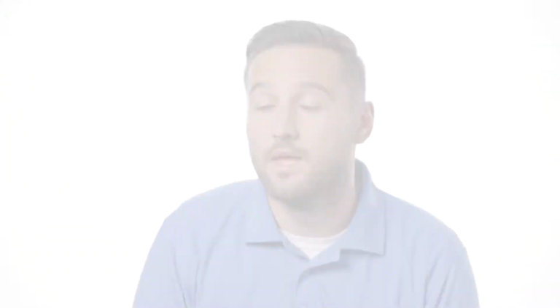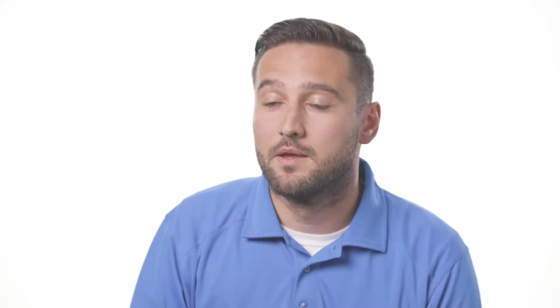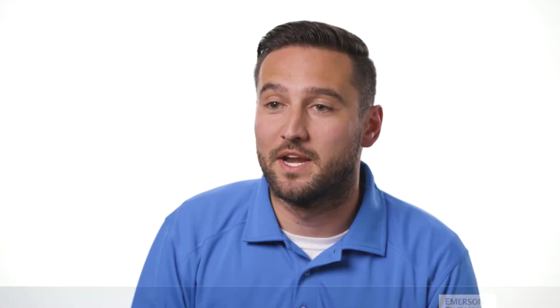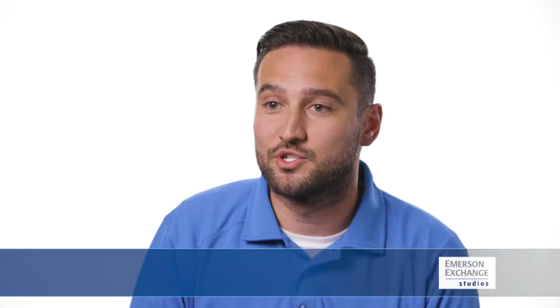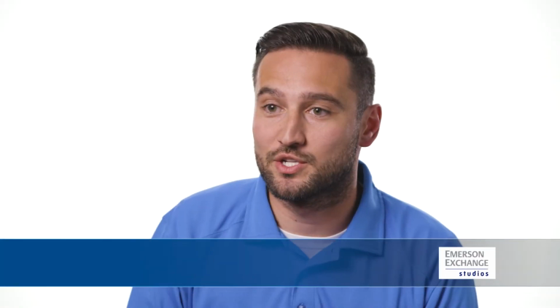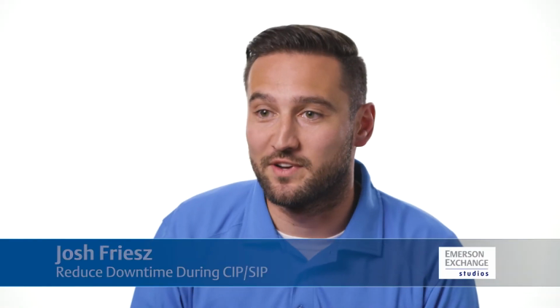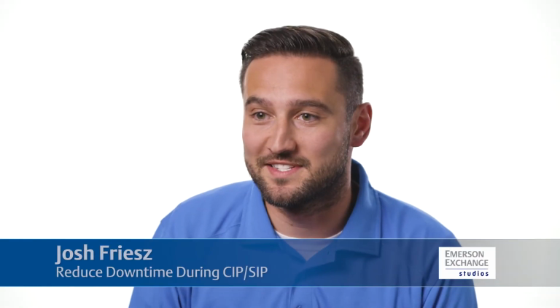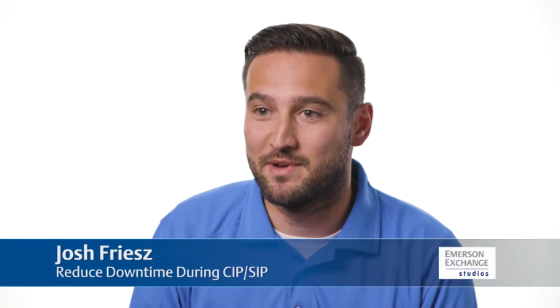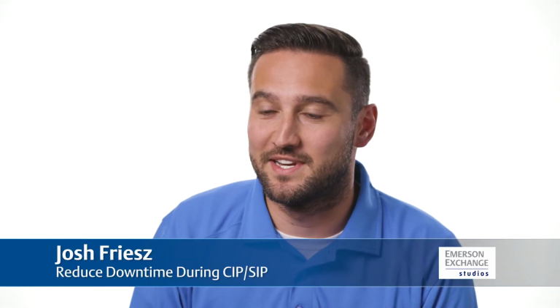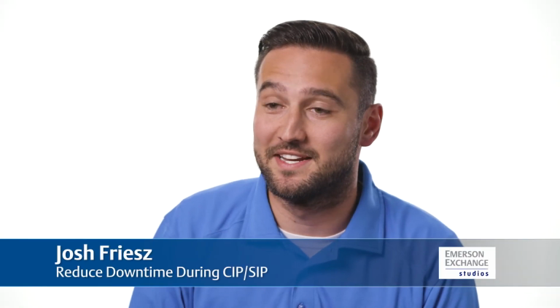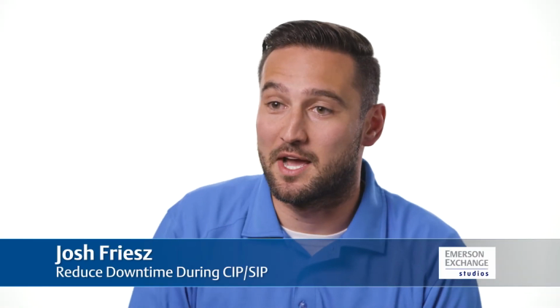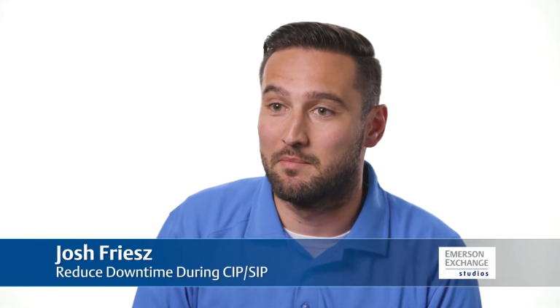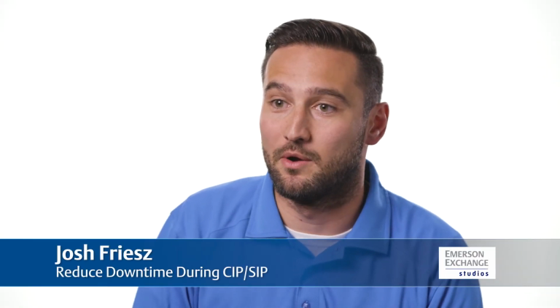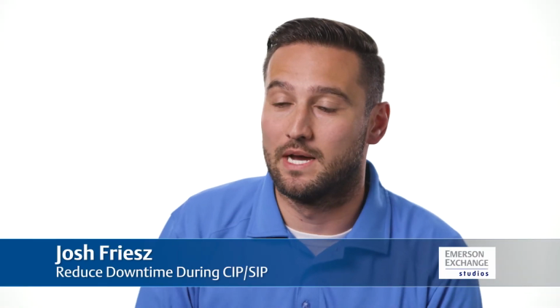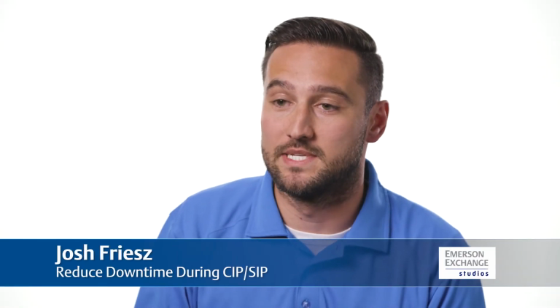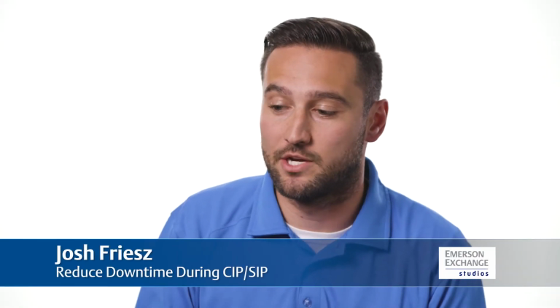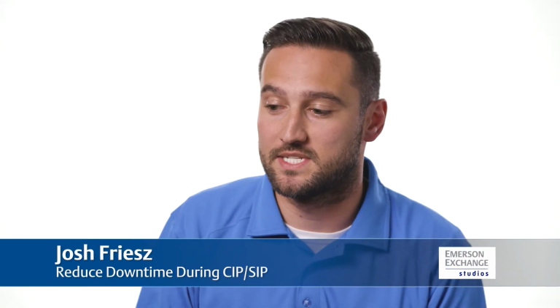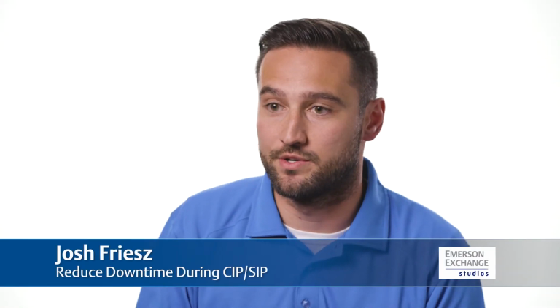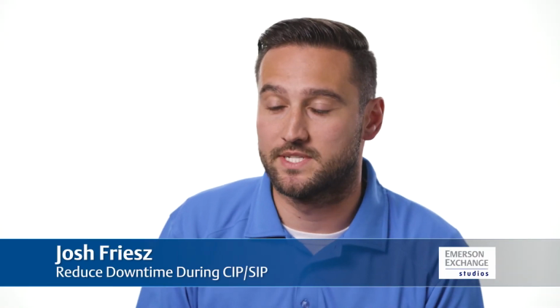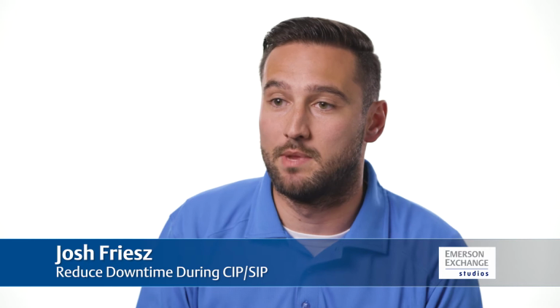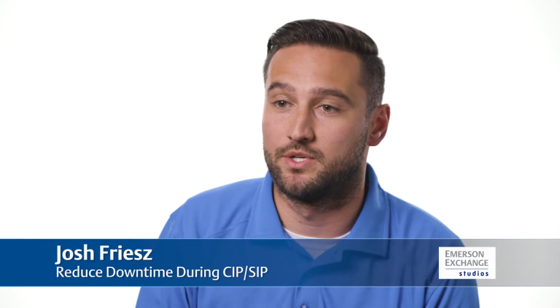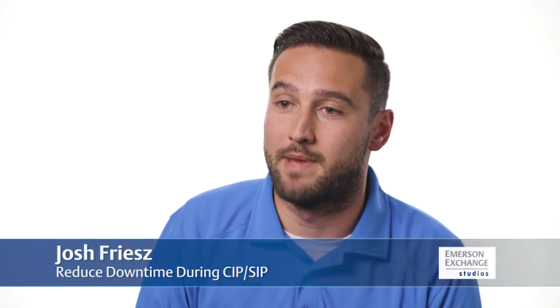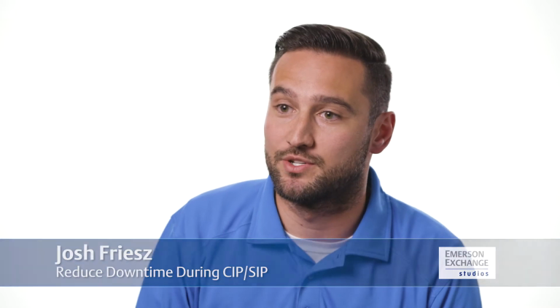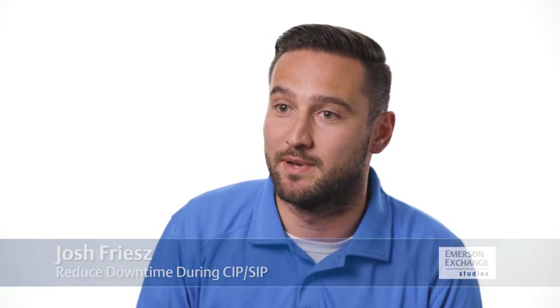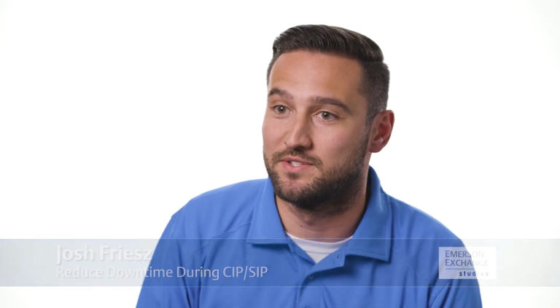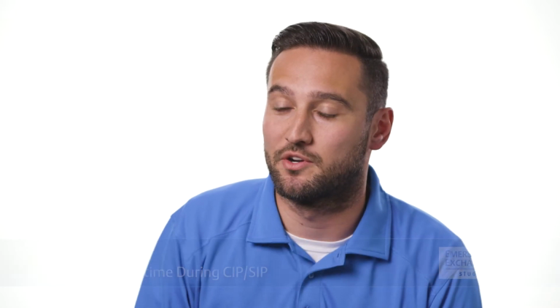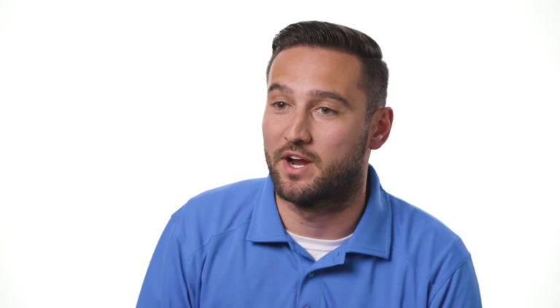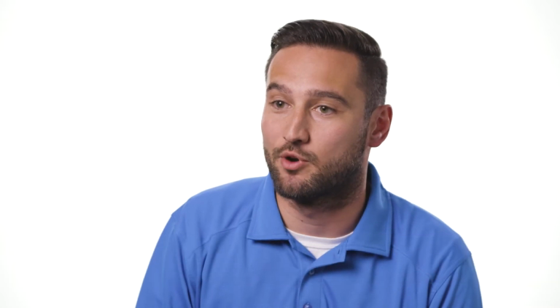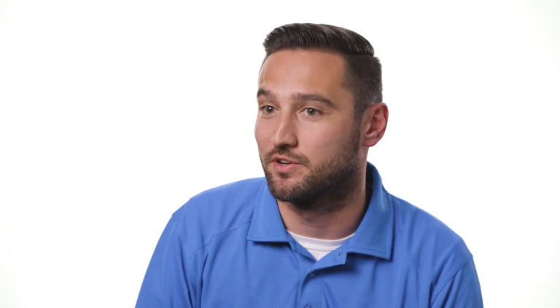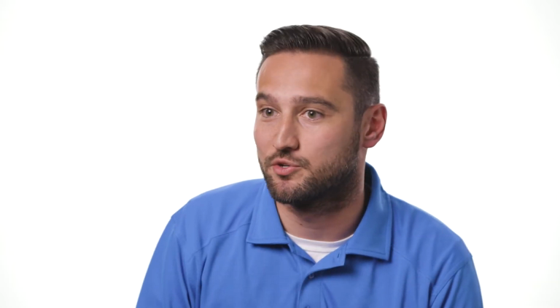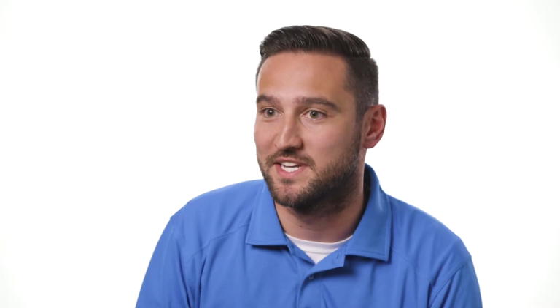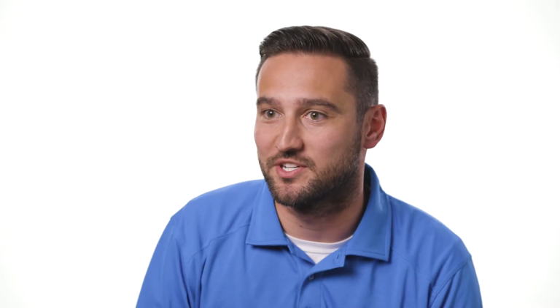My name is Josh Fries and I'm here today to talk about decreasing your downtime in between batches by using the correct pressure instrumentation.